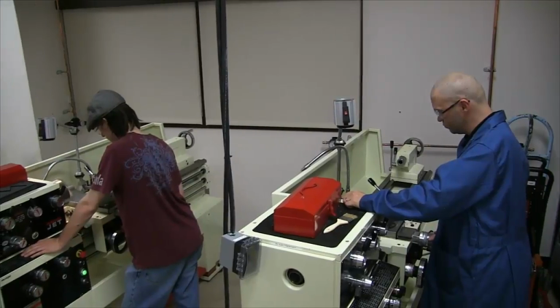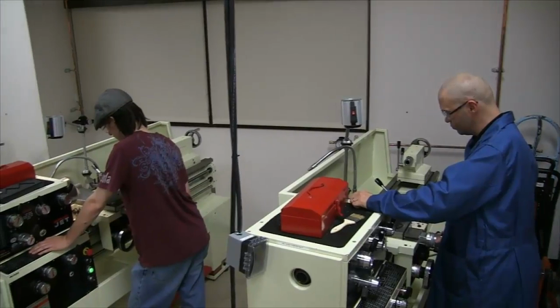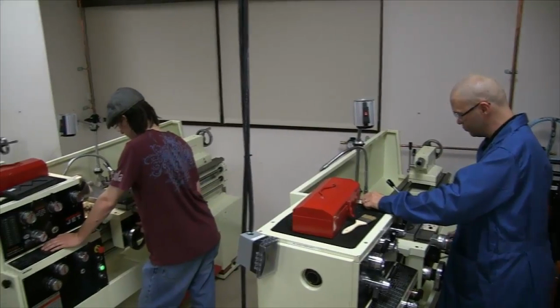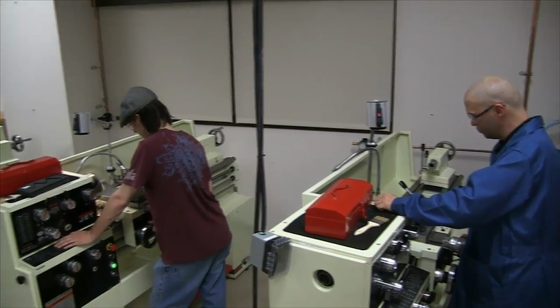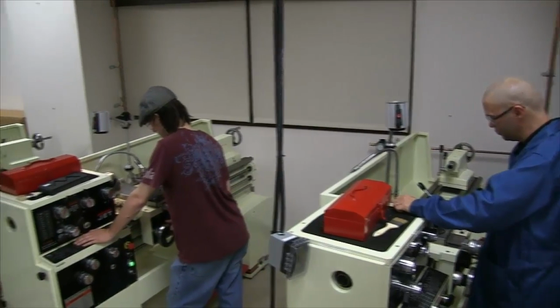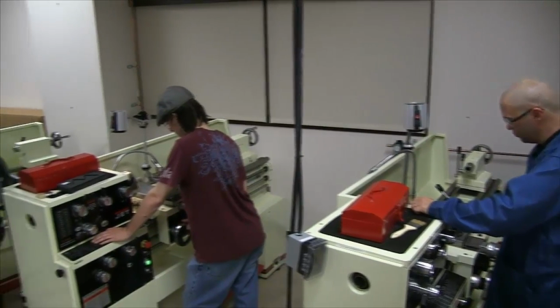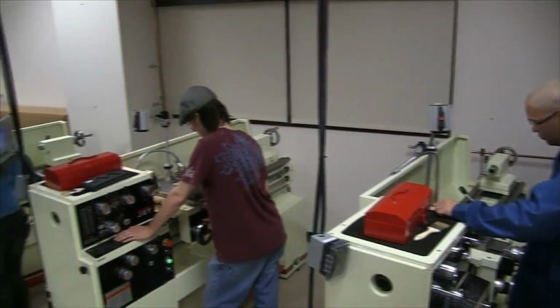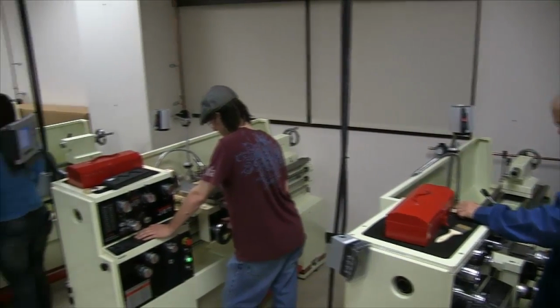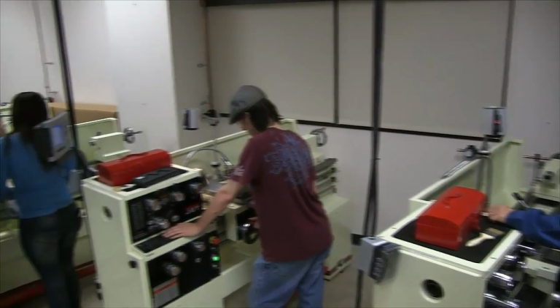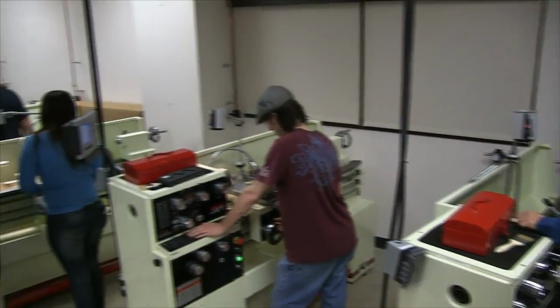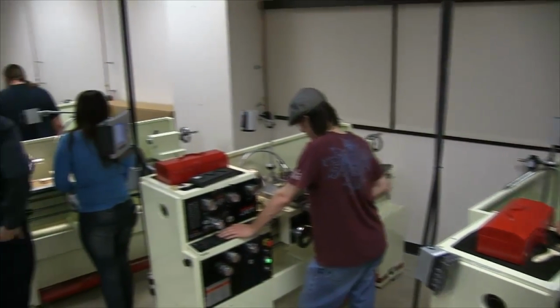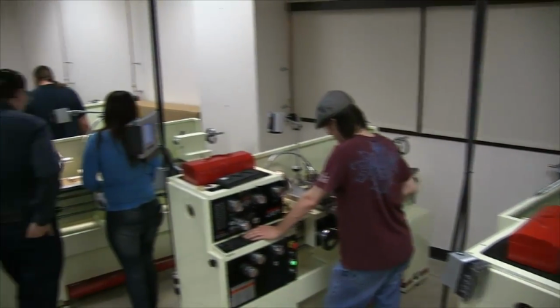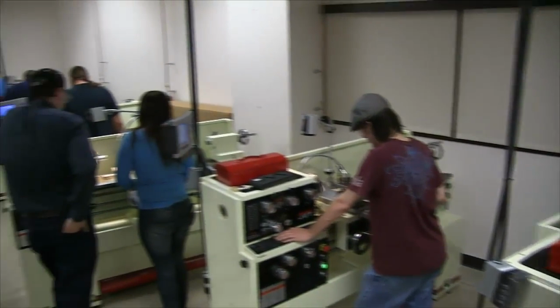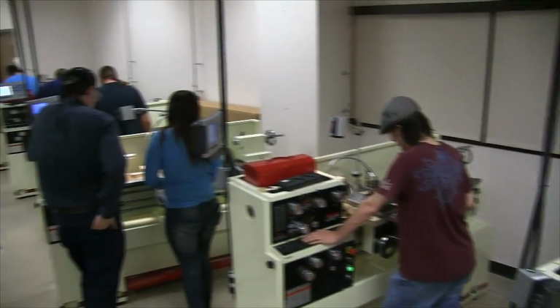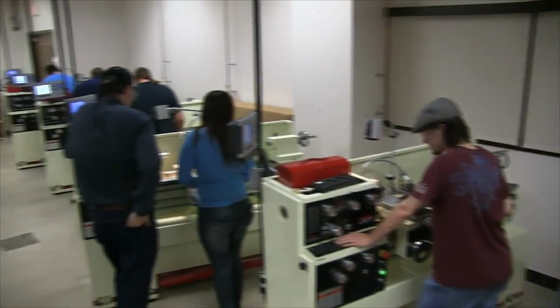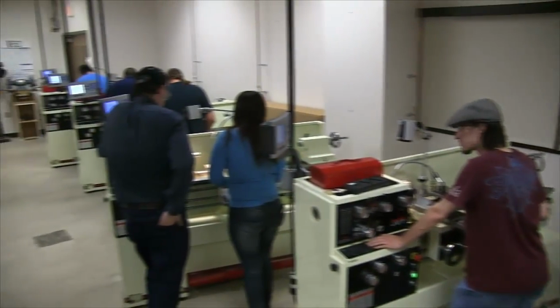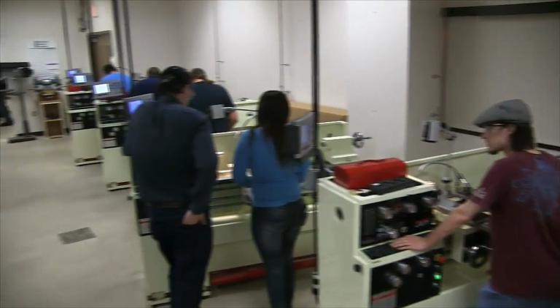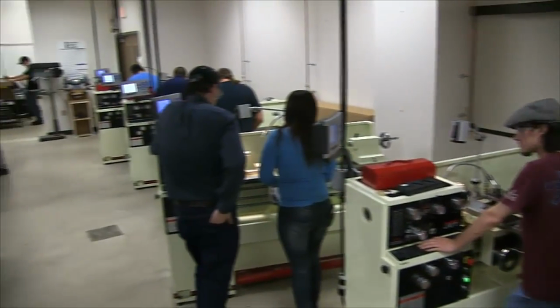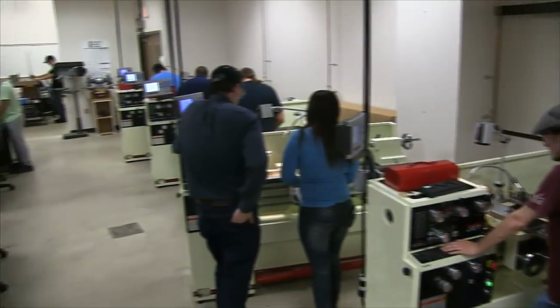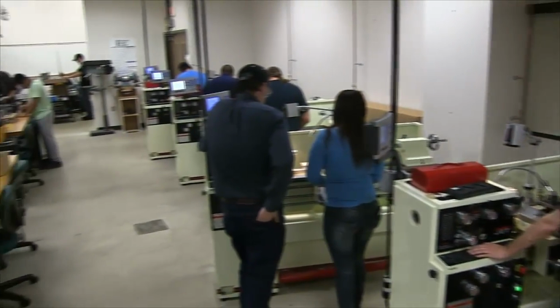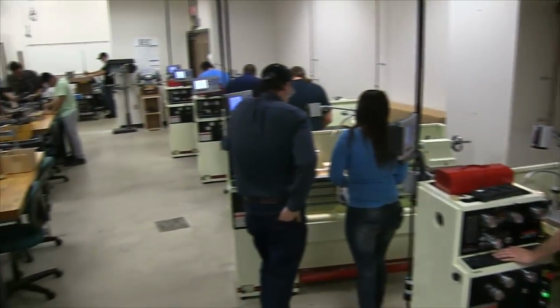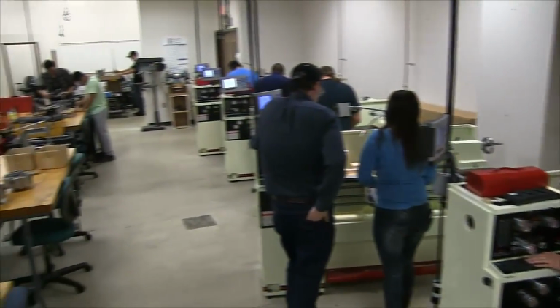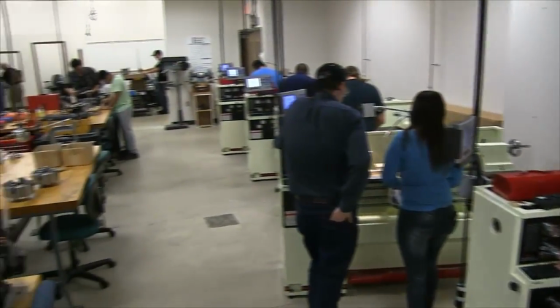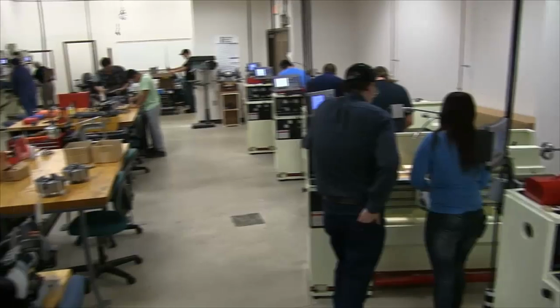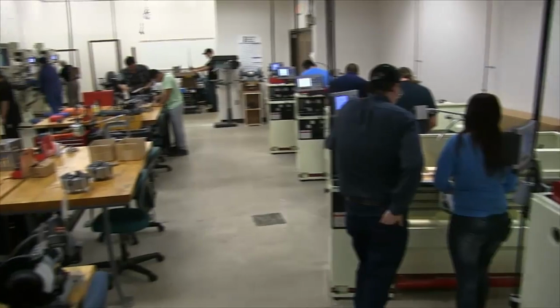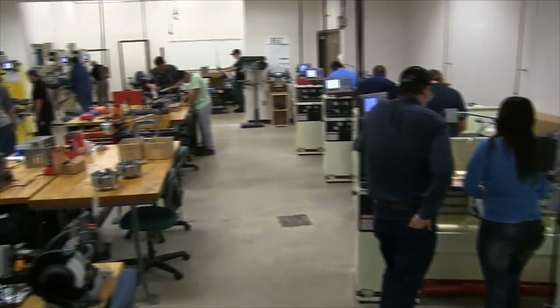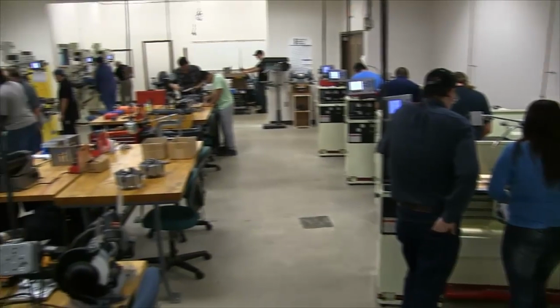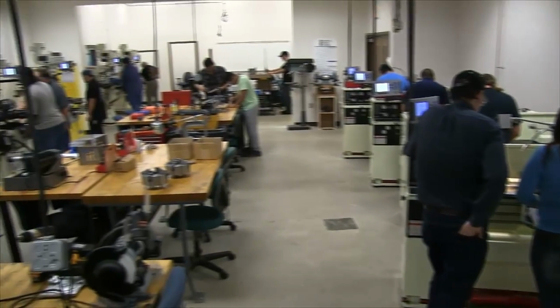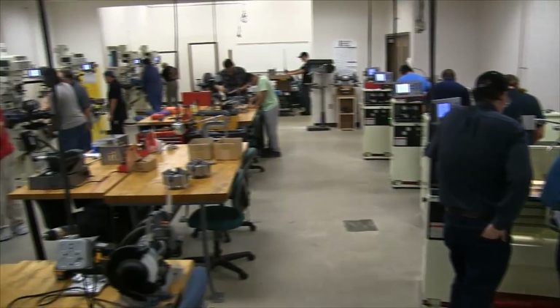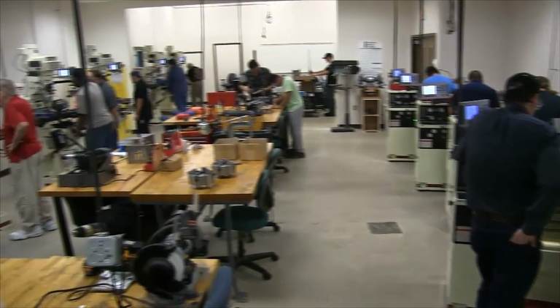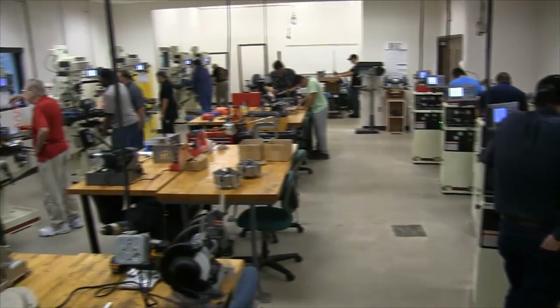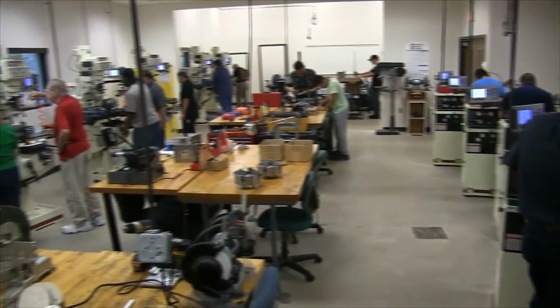These are the six new lathes, small enough for learning, yet the most common size used in industry.